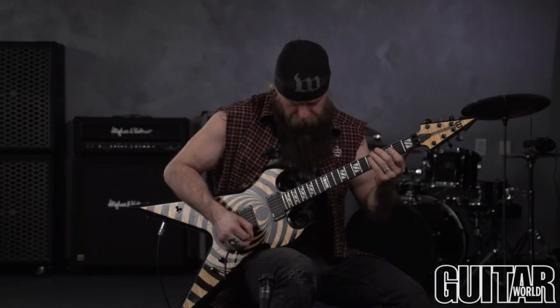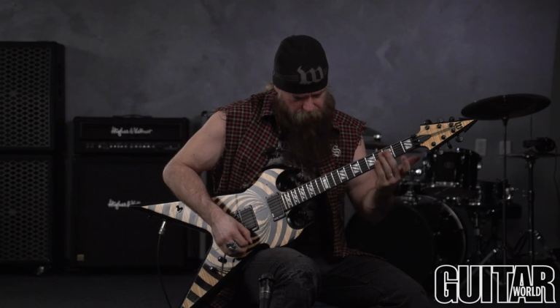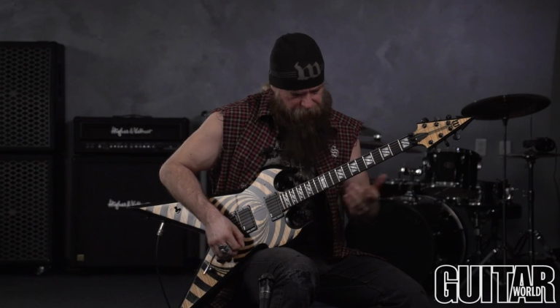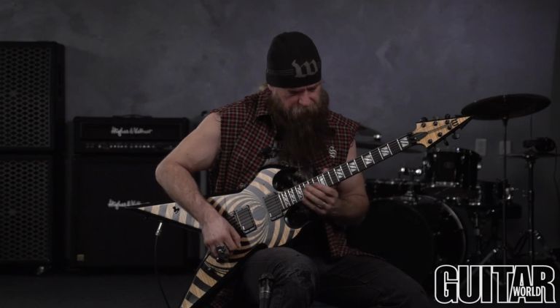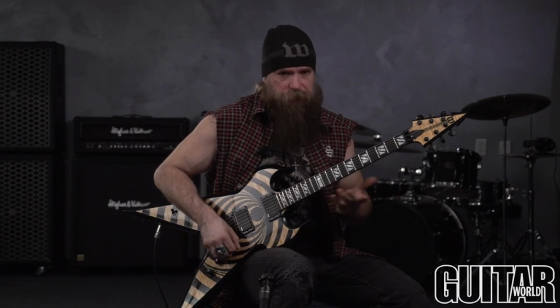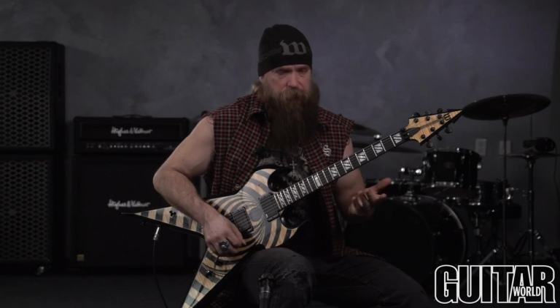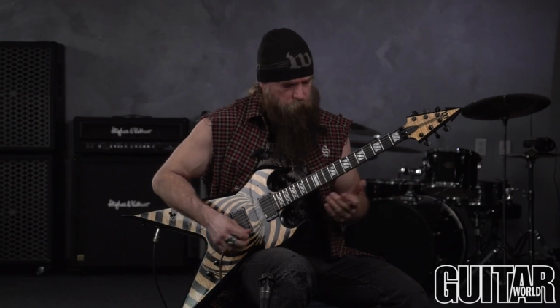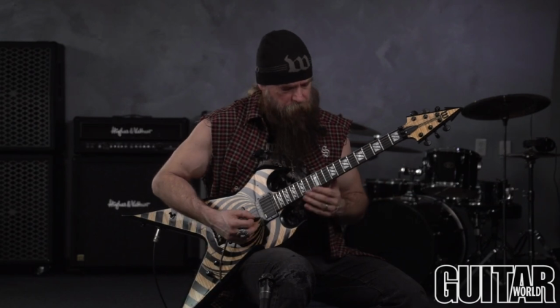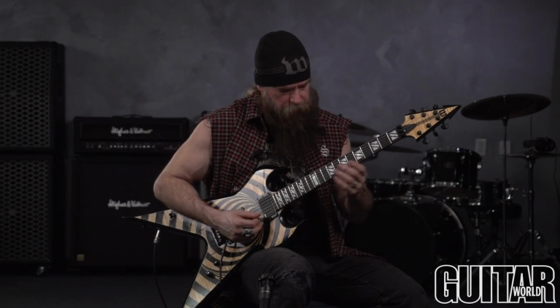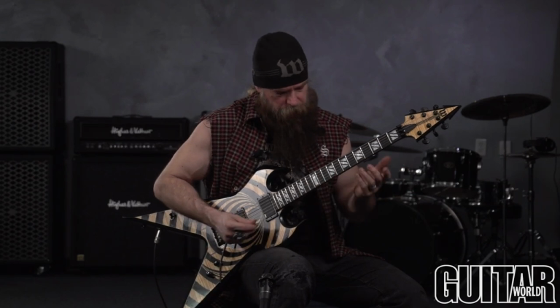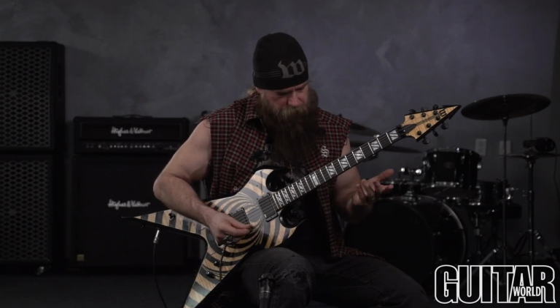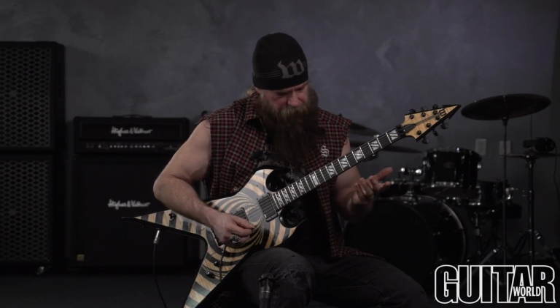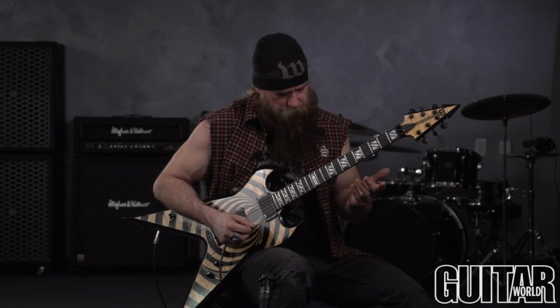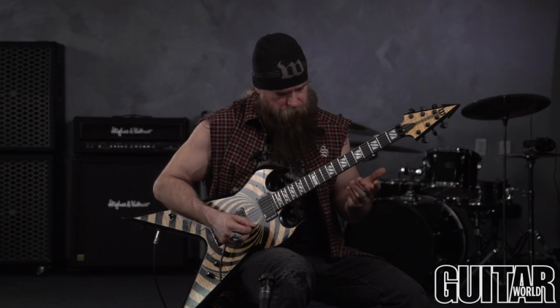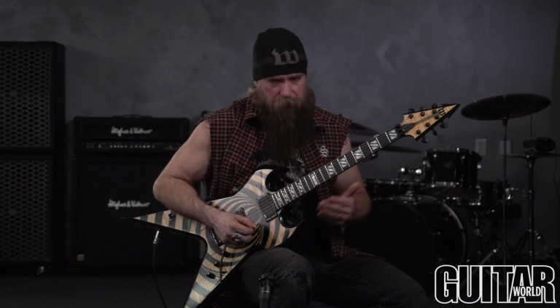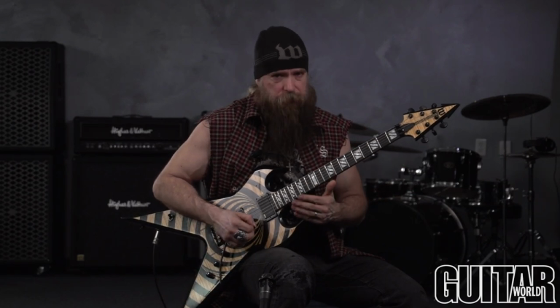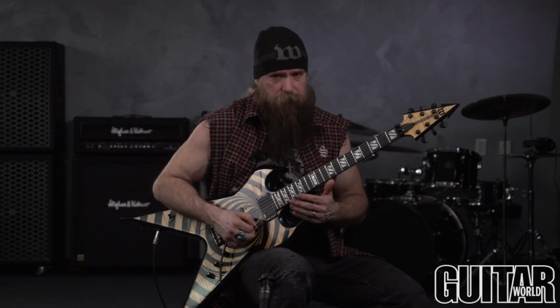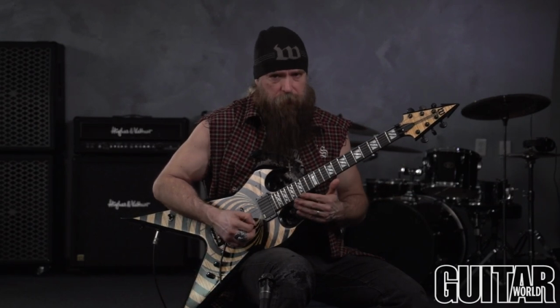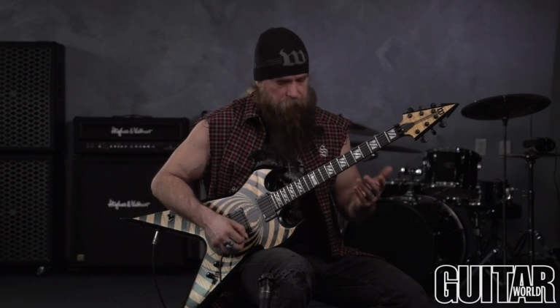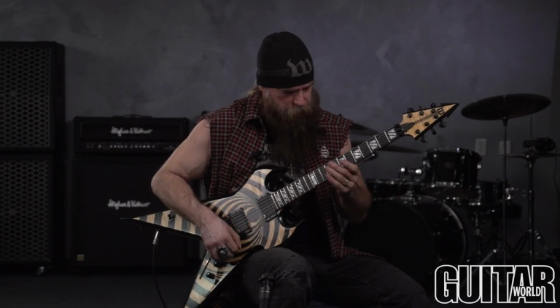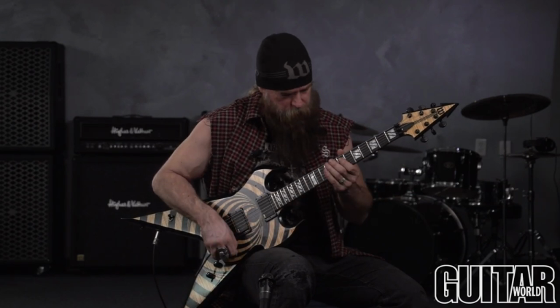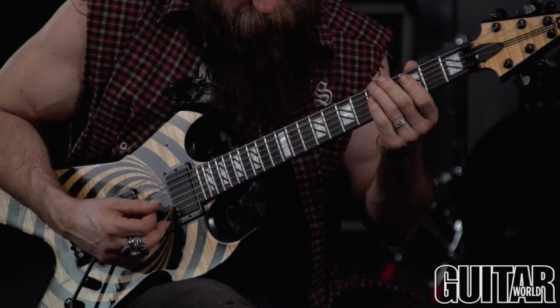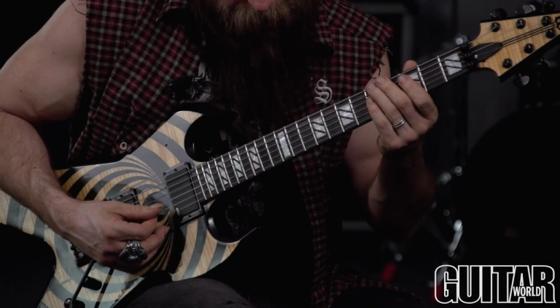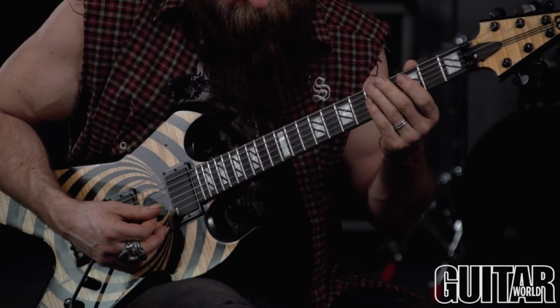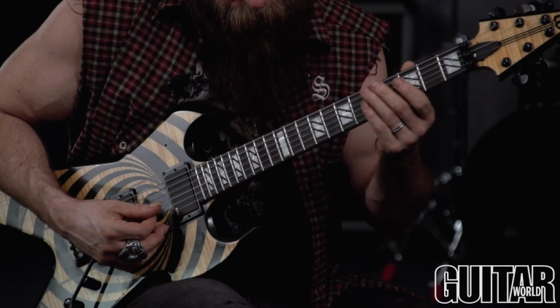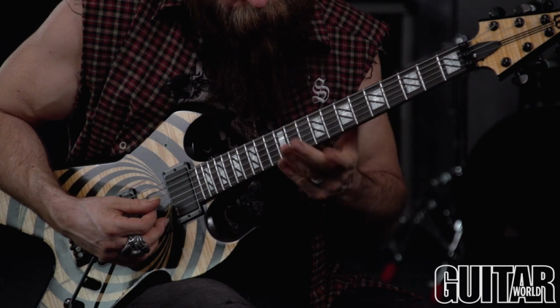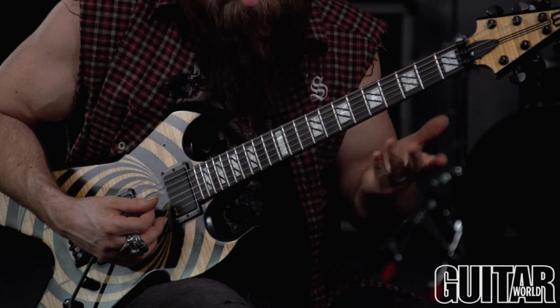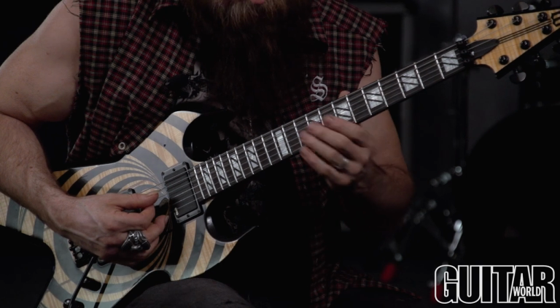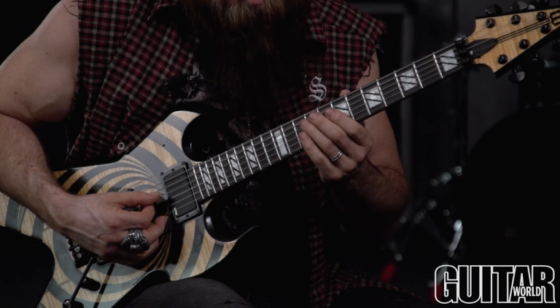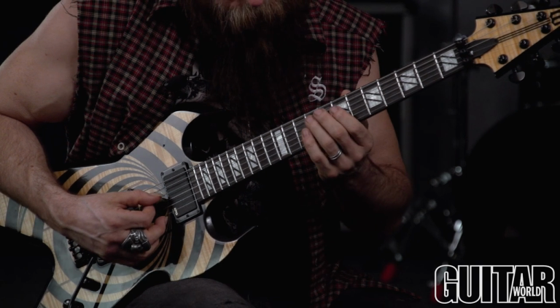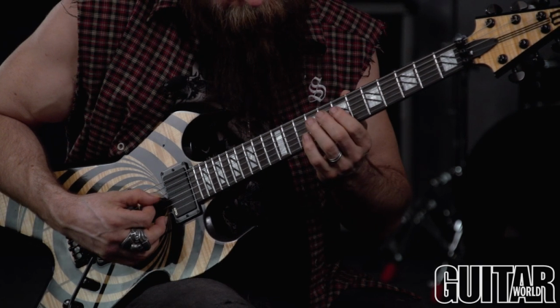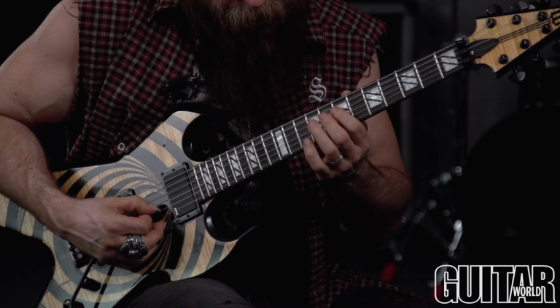There's so many variations you can do on it — that's why it's limitless. And look at all the chromatics you have all over the place.